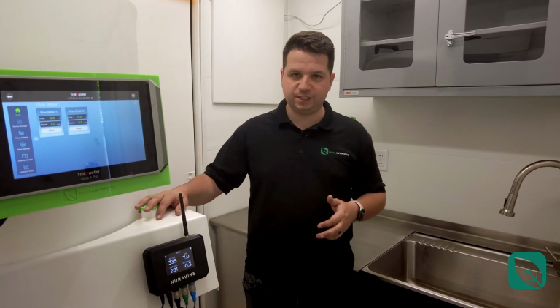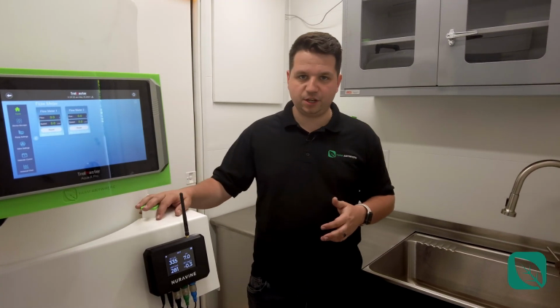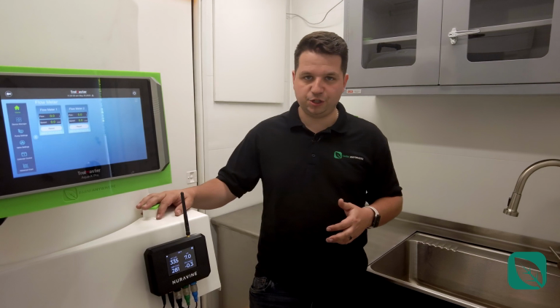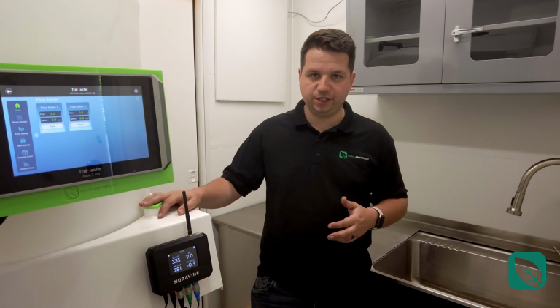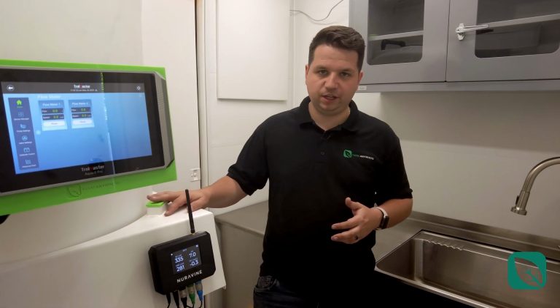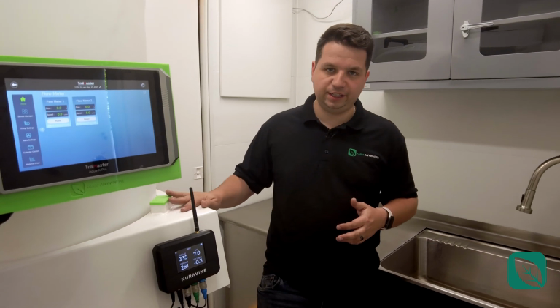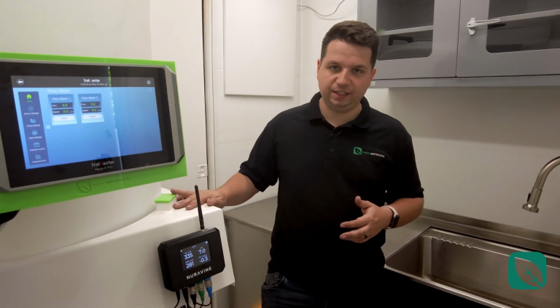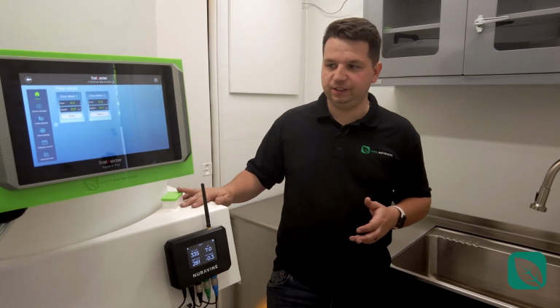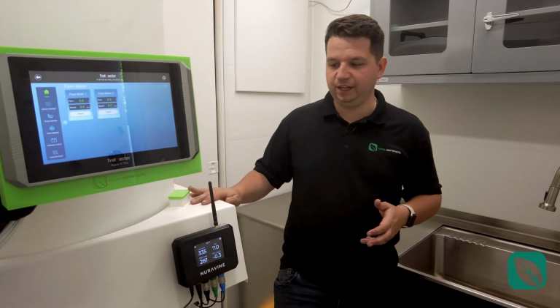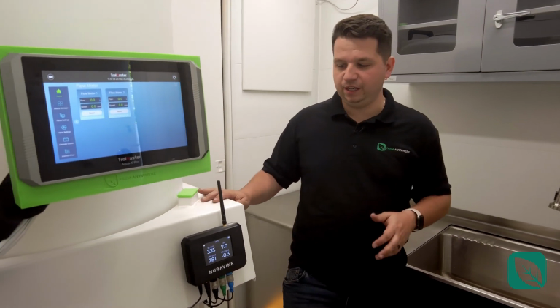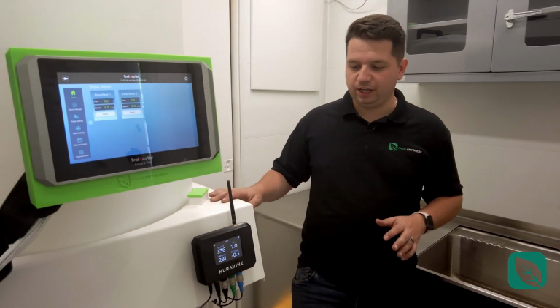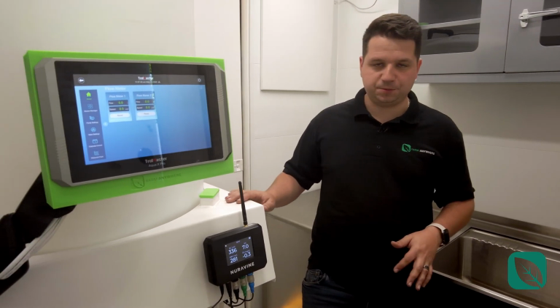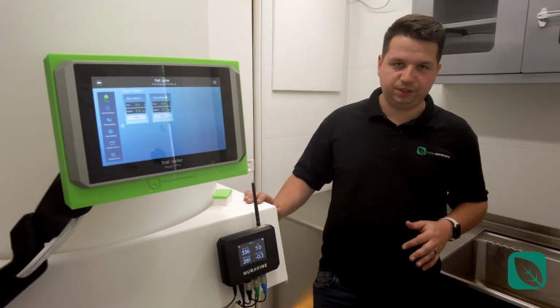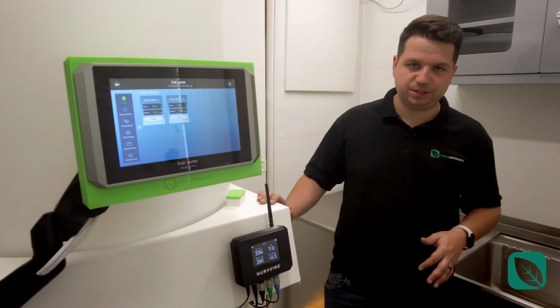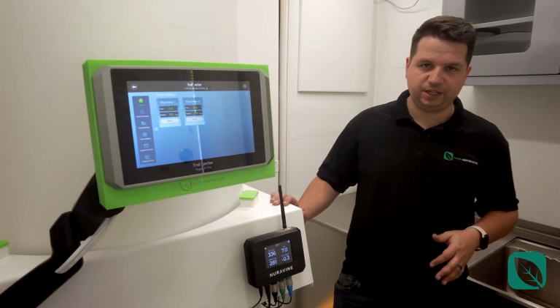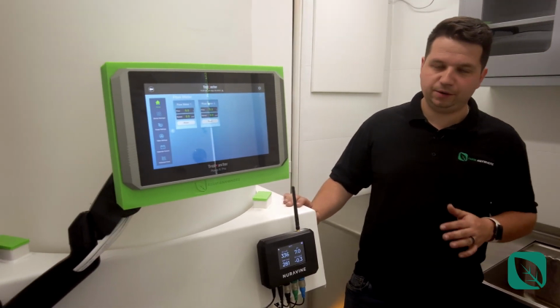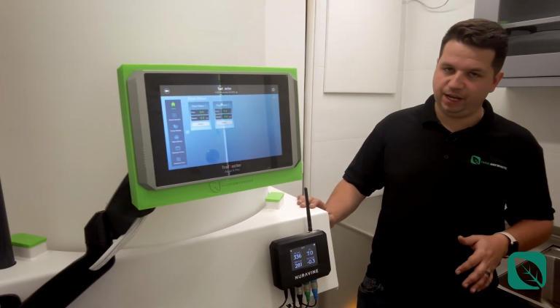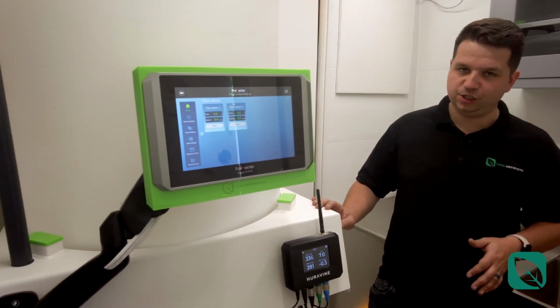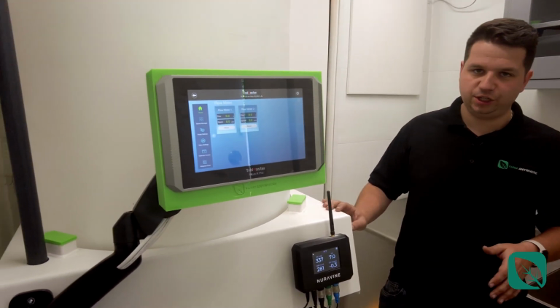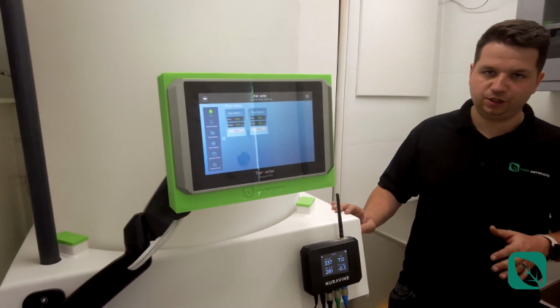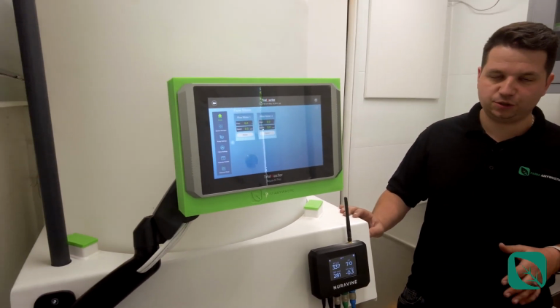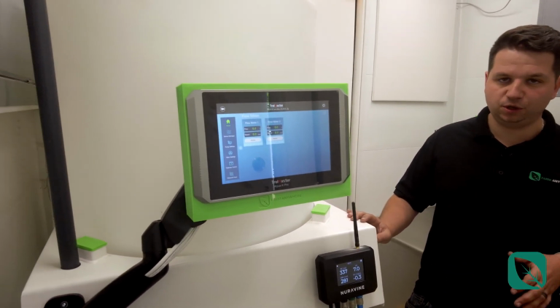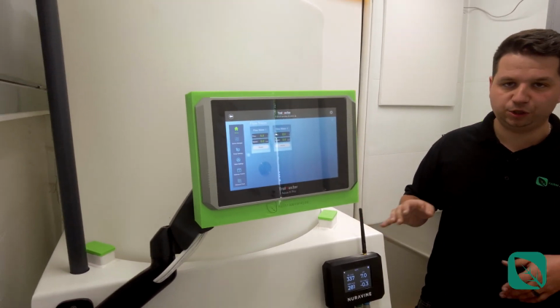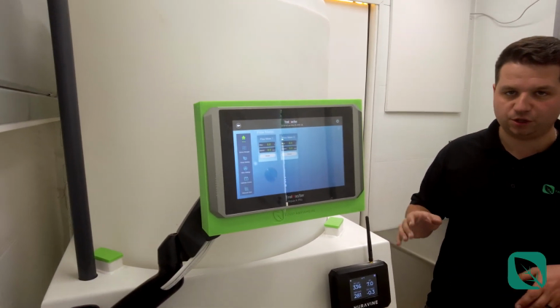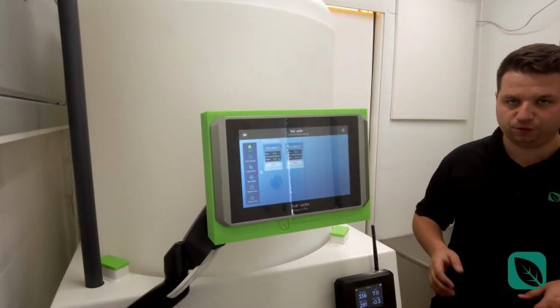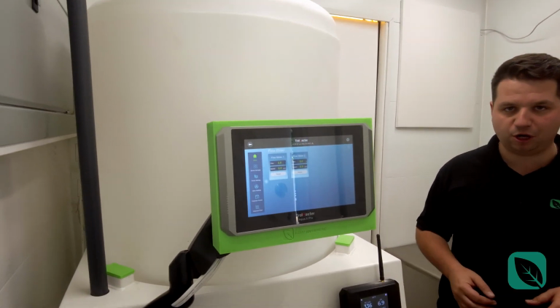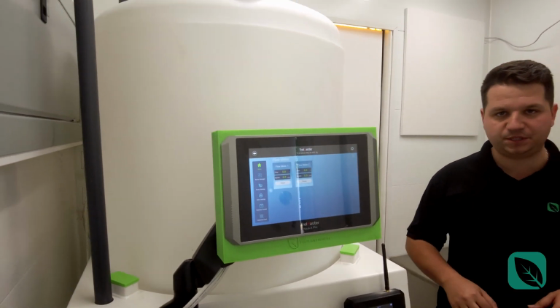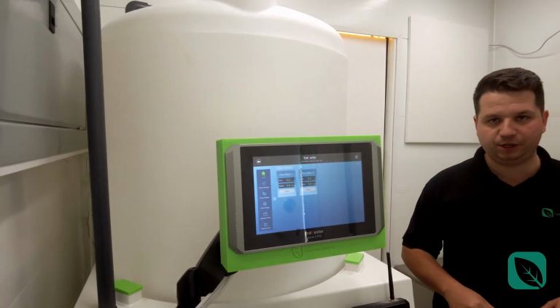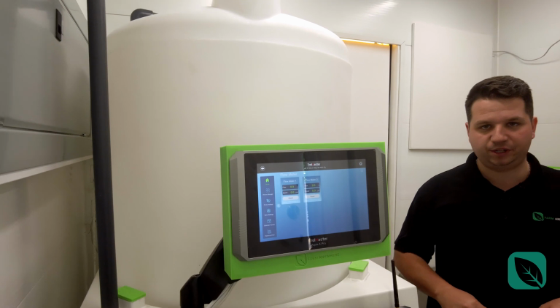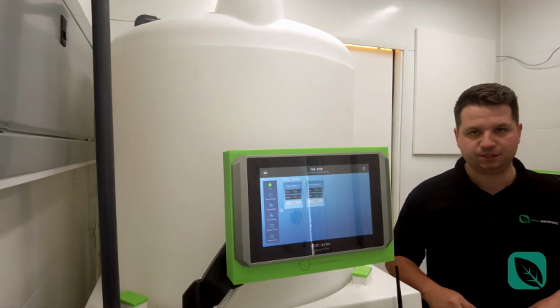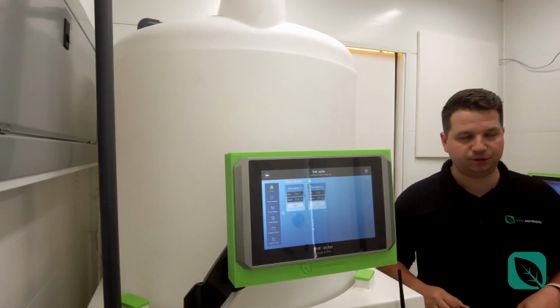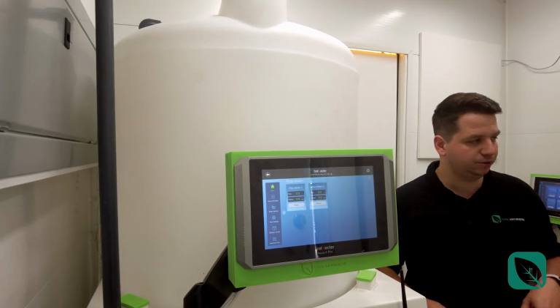This is a 100-gallon tank. It comes with dosing, irrigation, and control. You could also do crop steering with it as well.